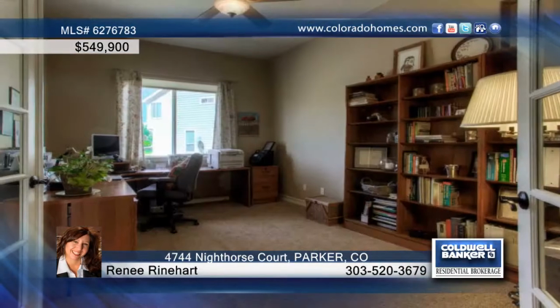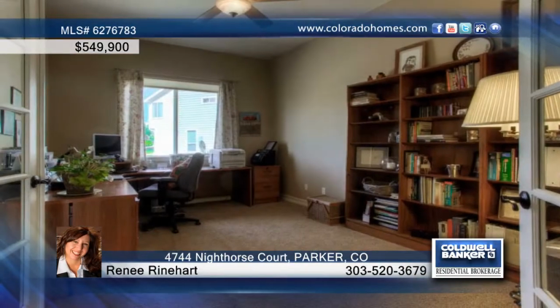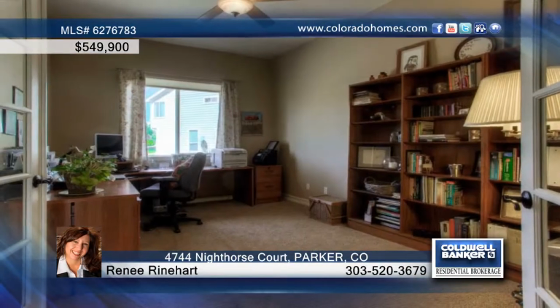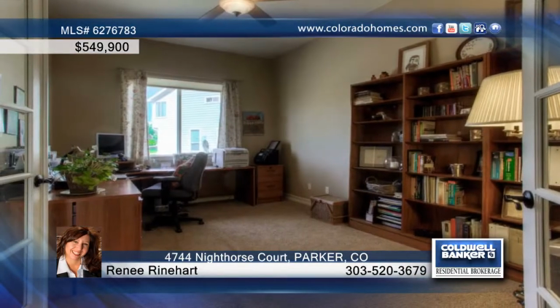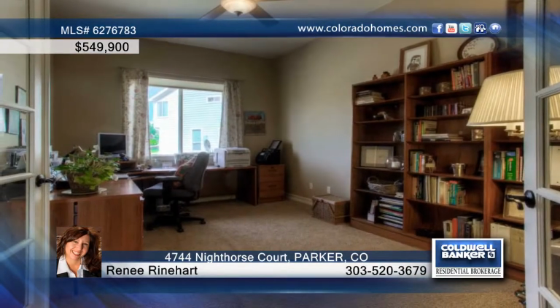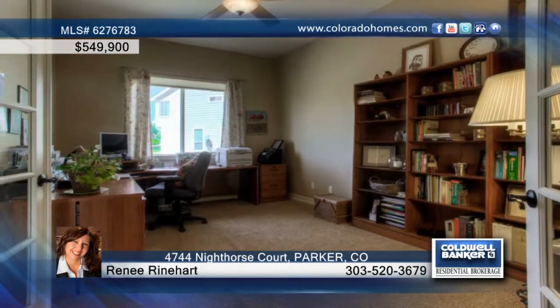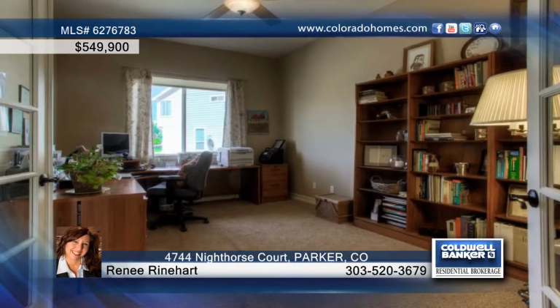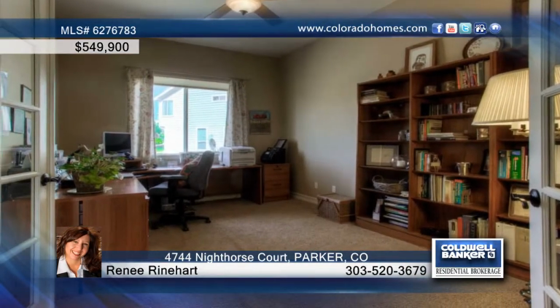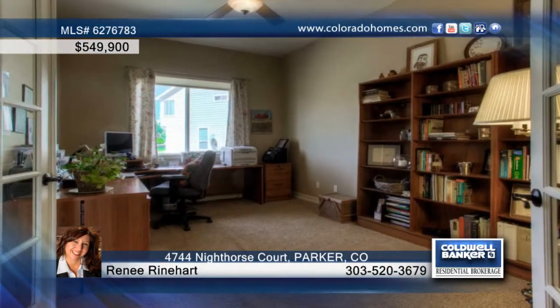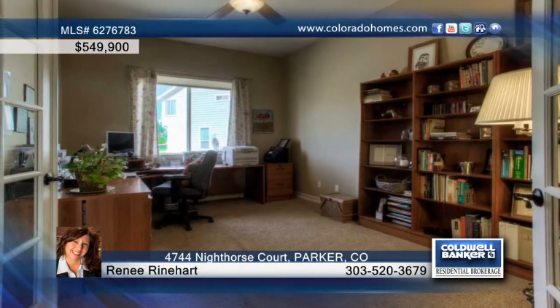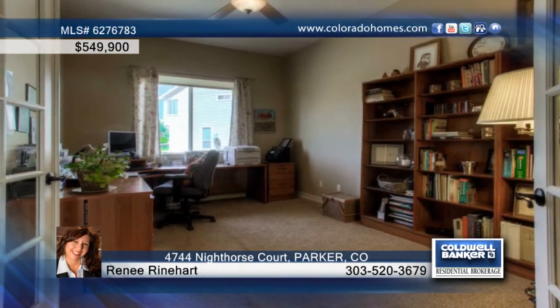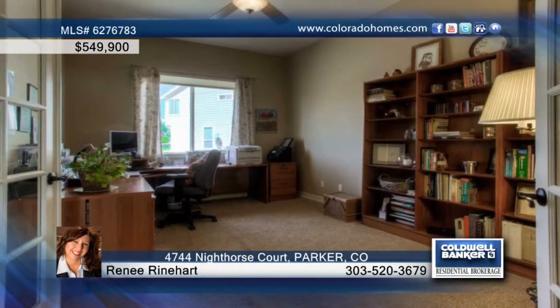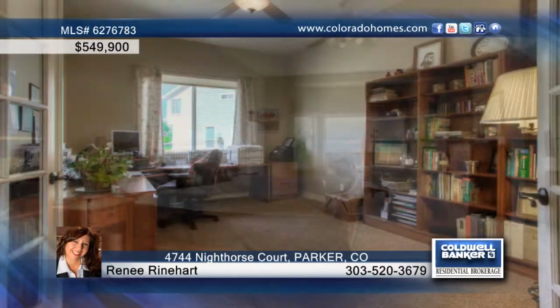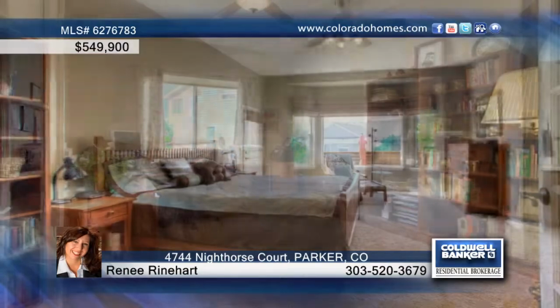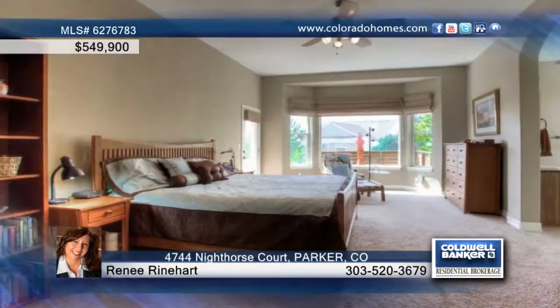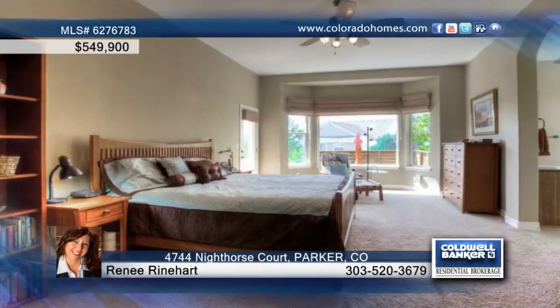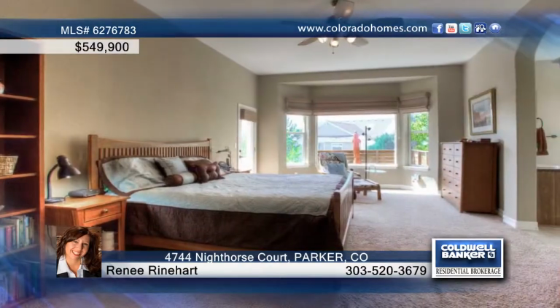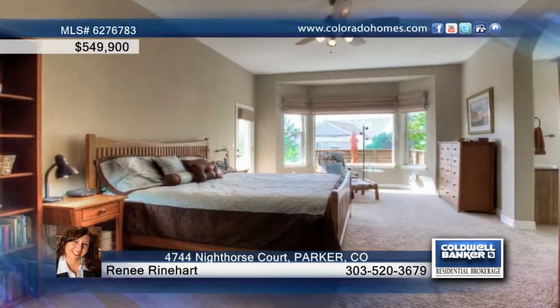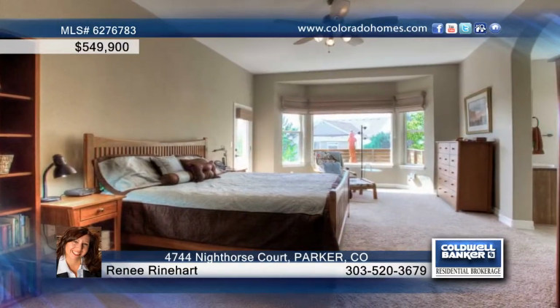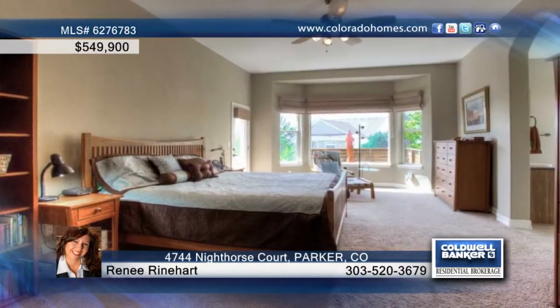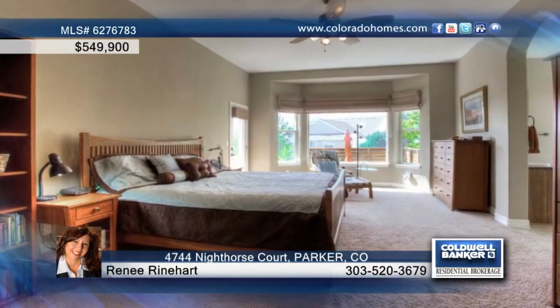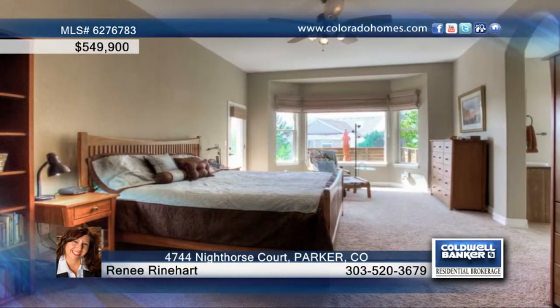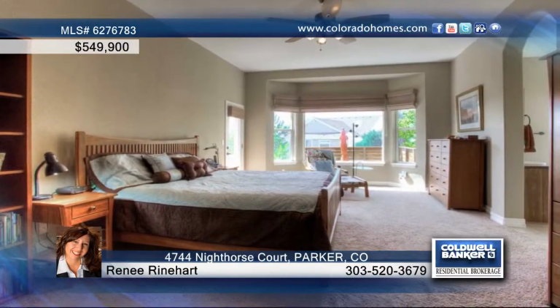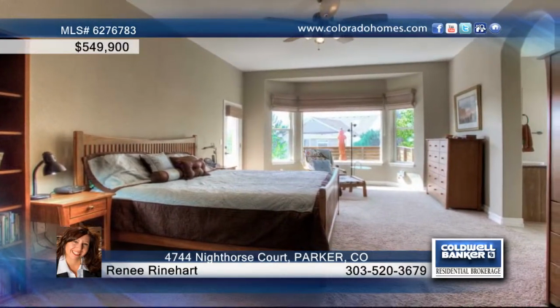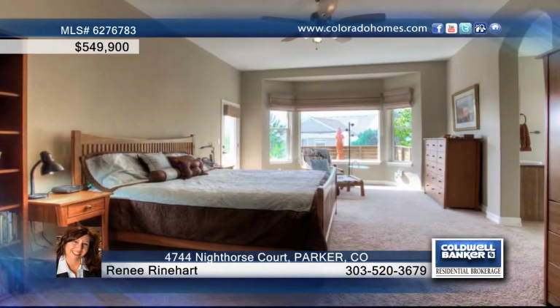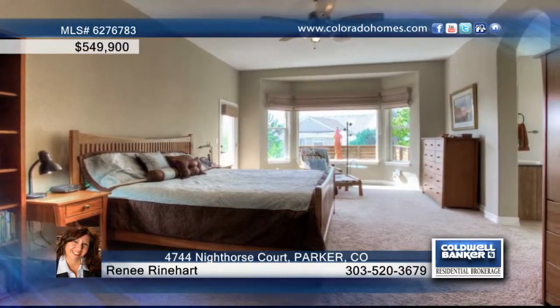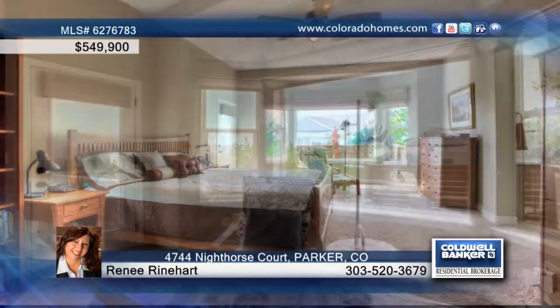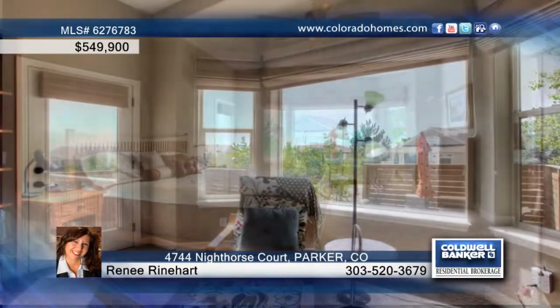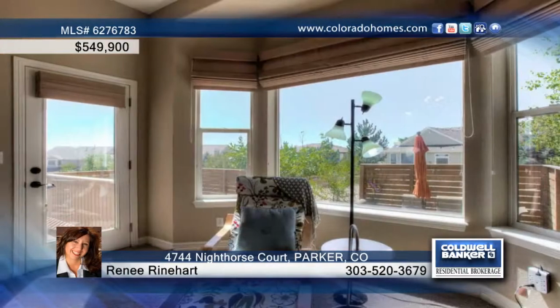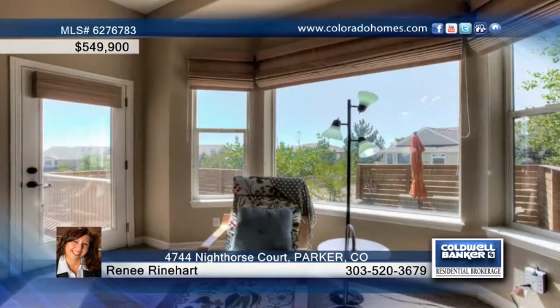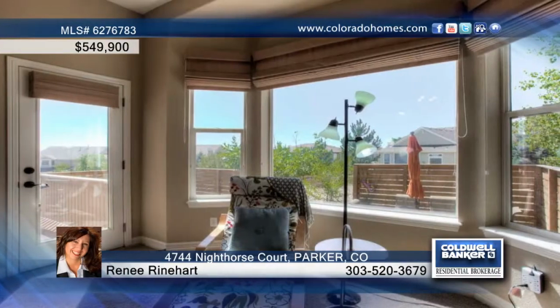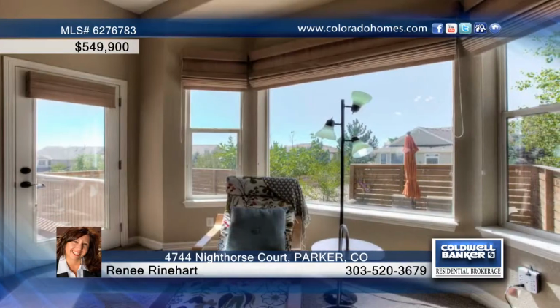Relax in the incredible master retreat with a five-piece master bath that is complete with an oversized tub.